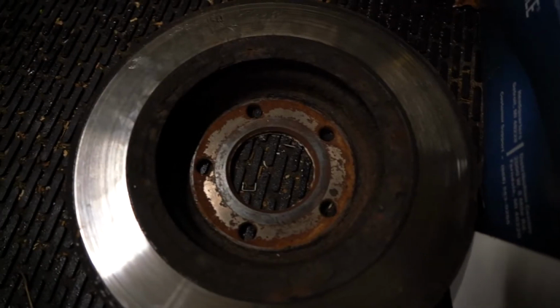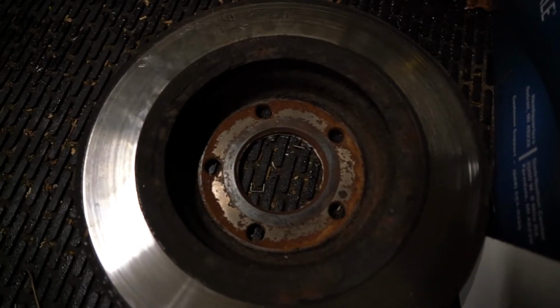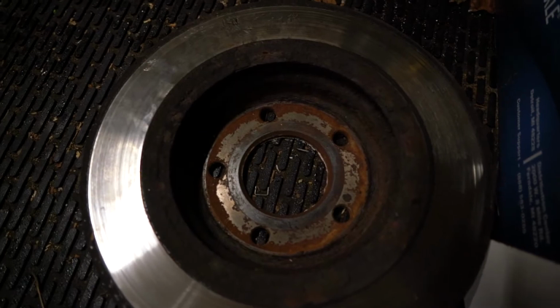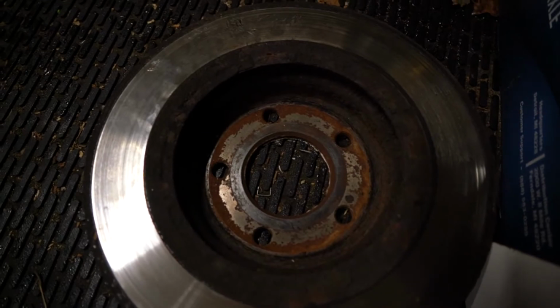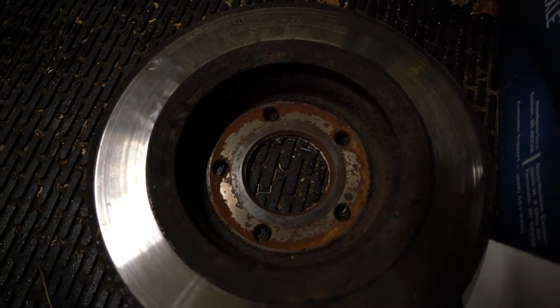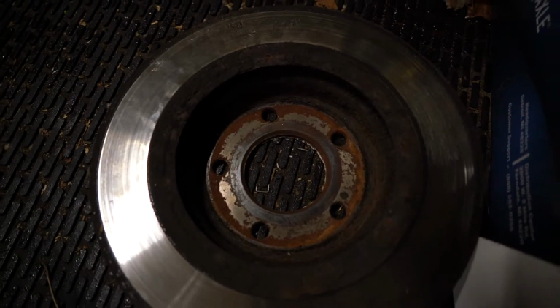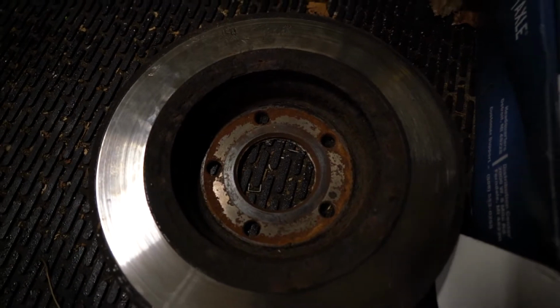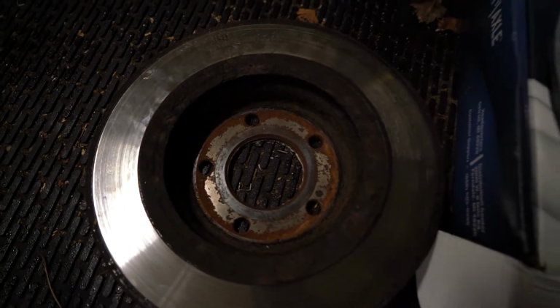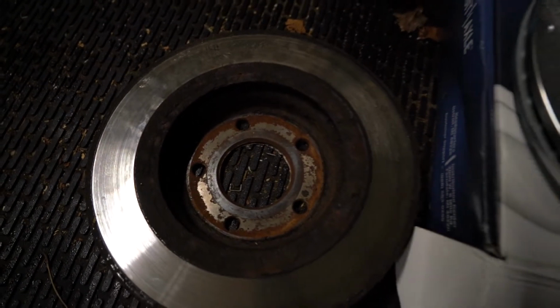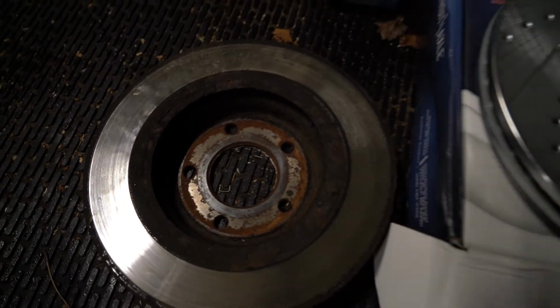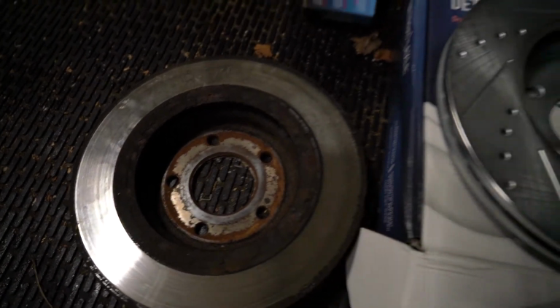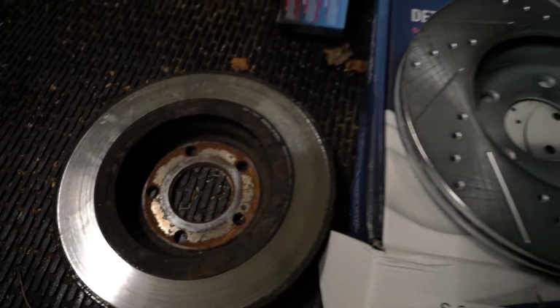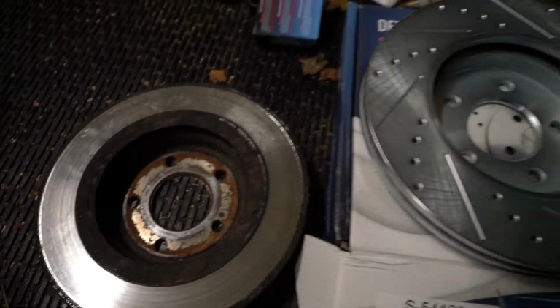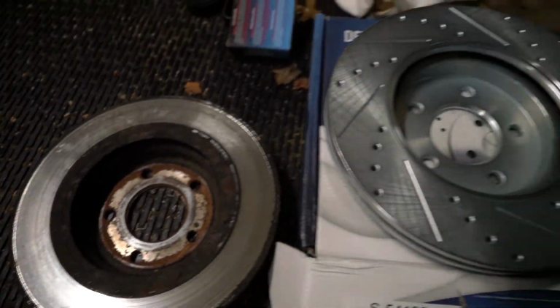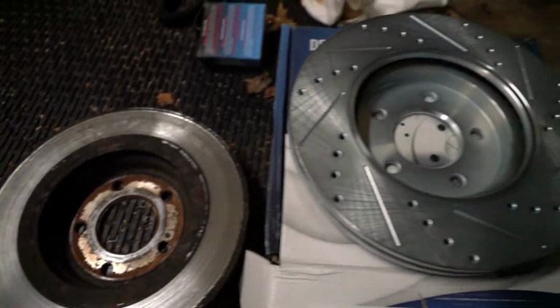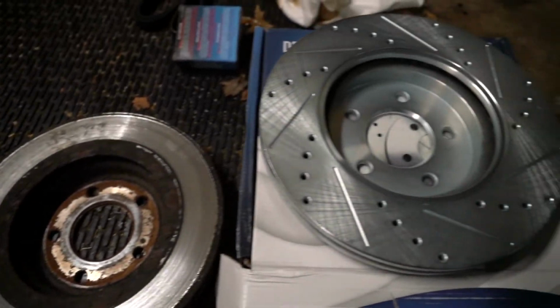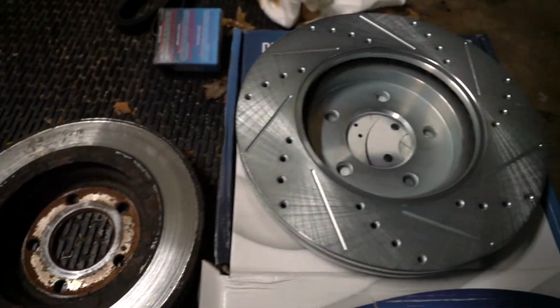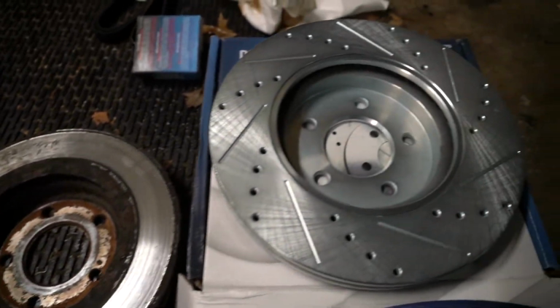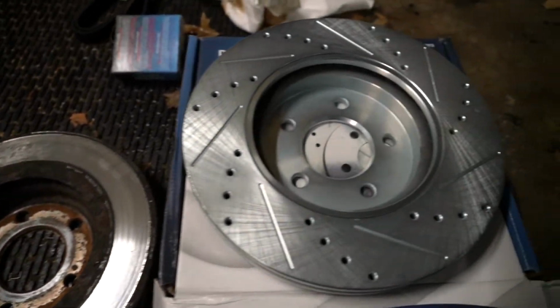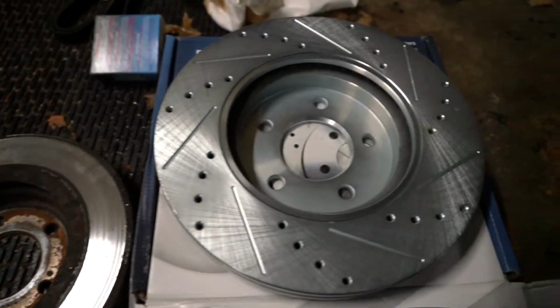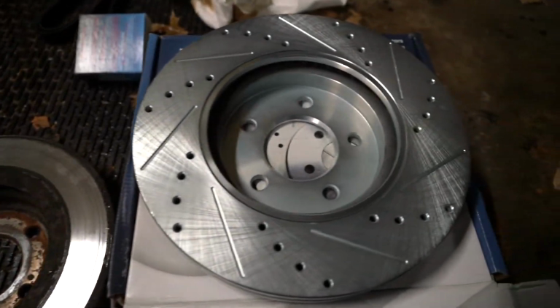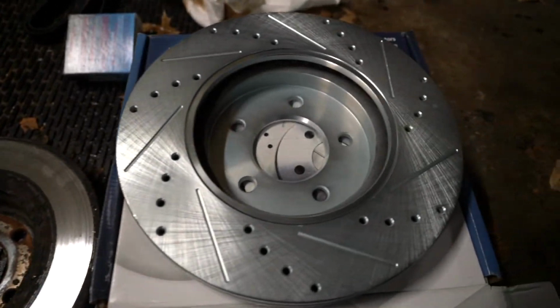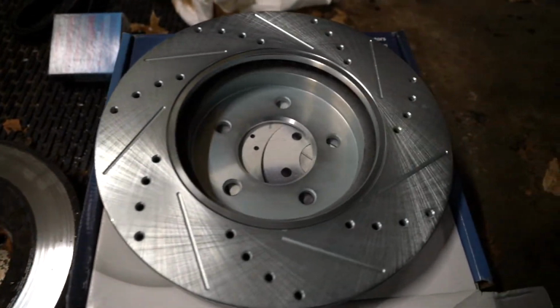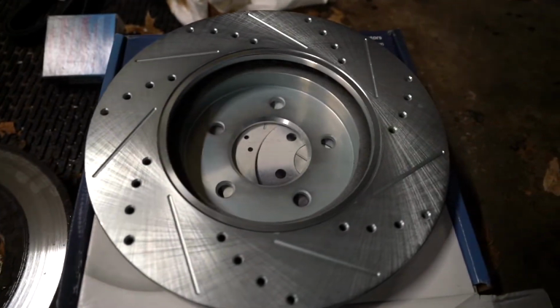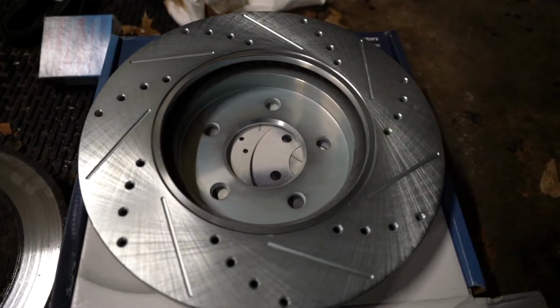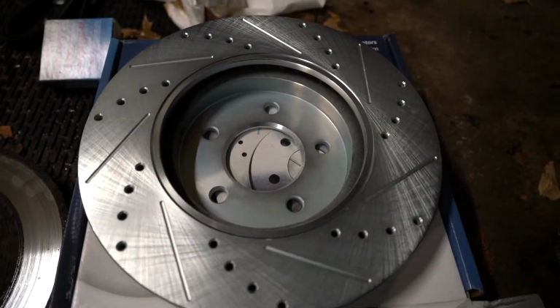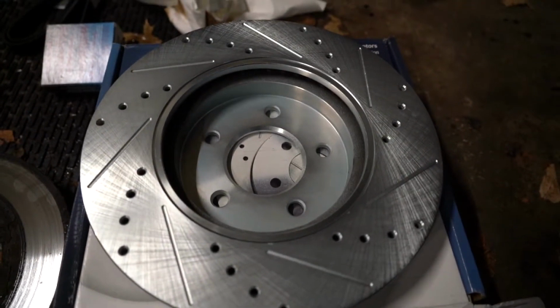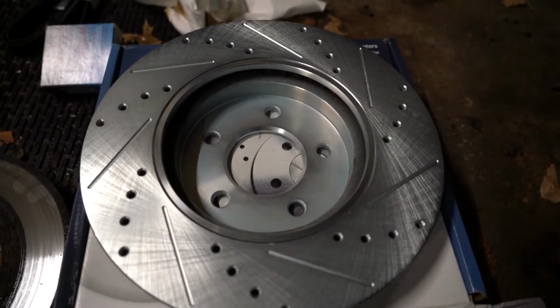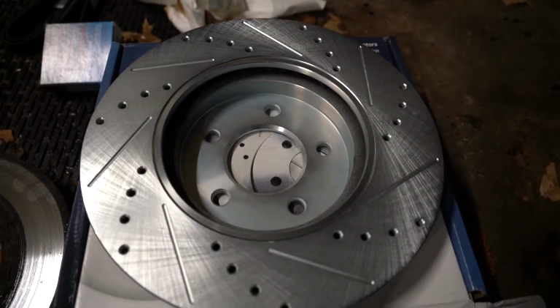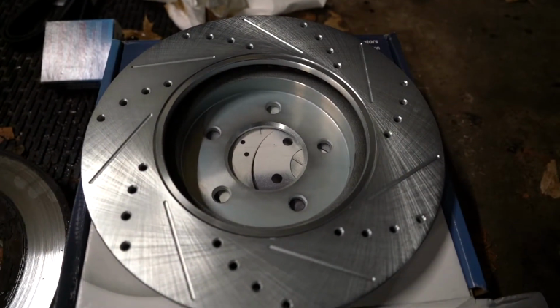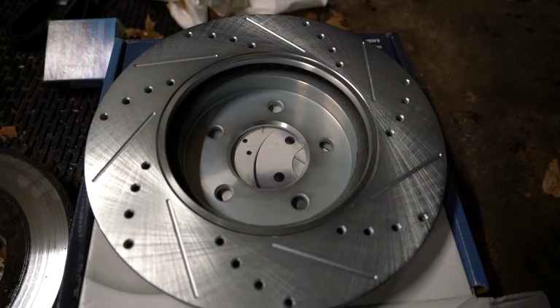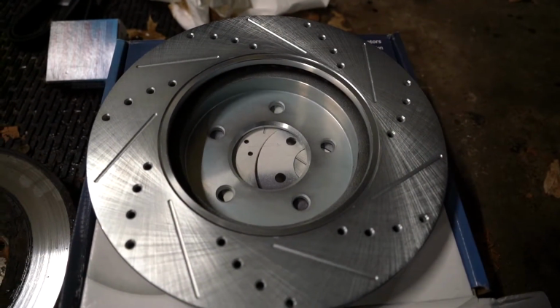There are the old rotors, and here are the new ones — the drilled and slotted upgrades.